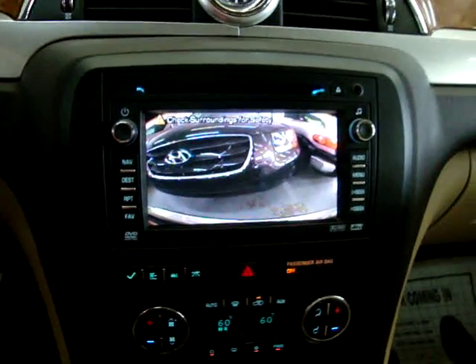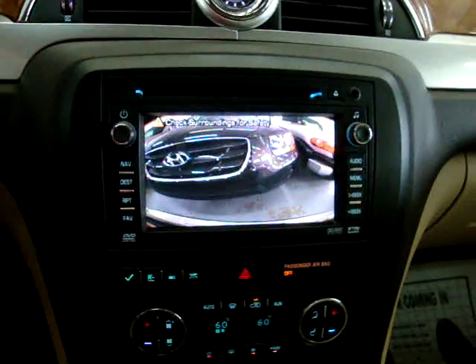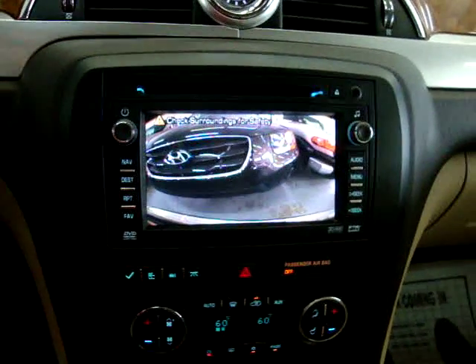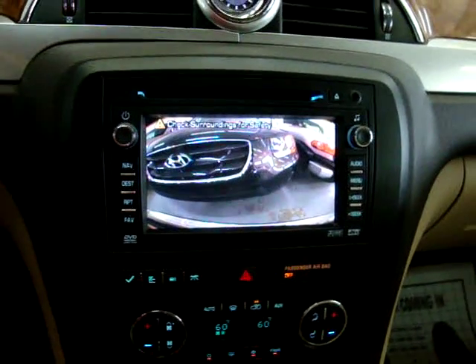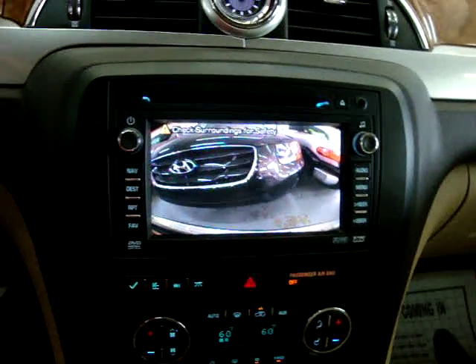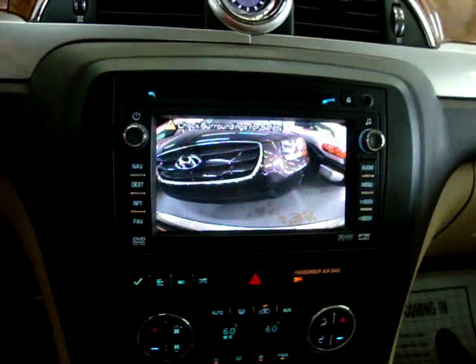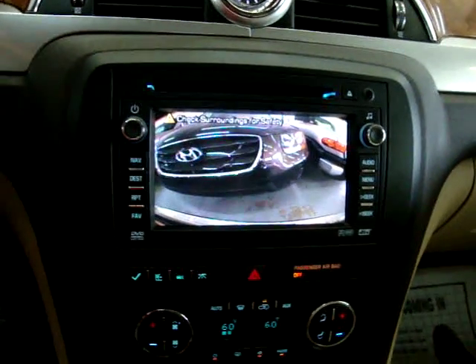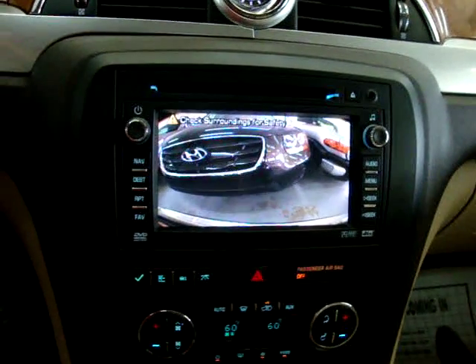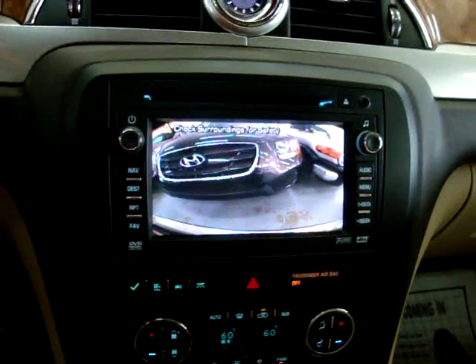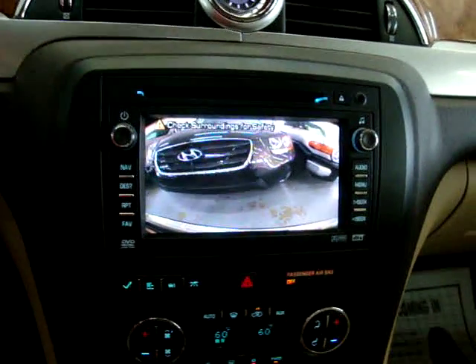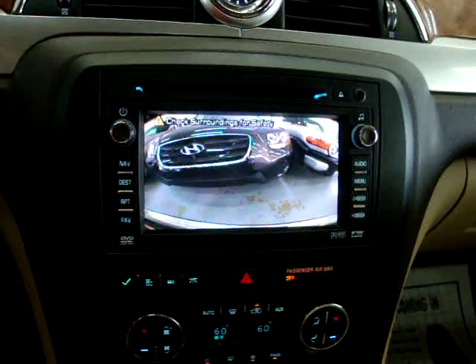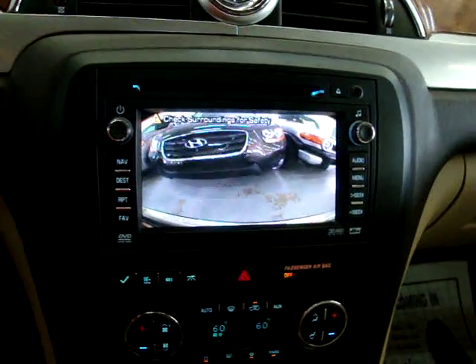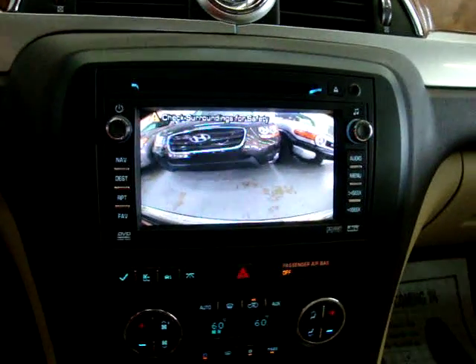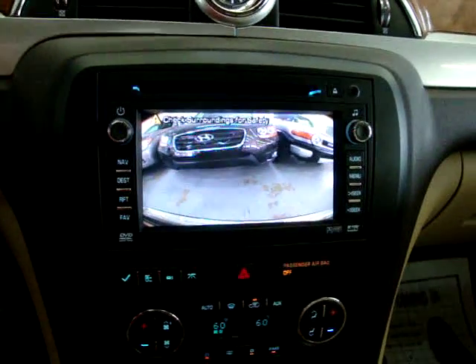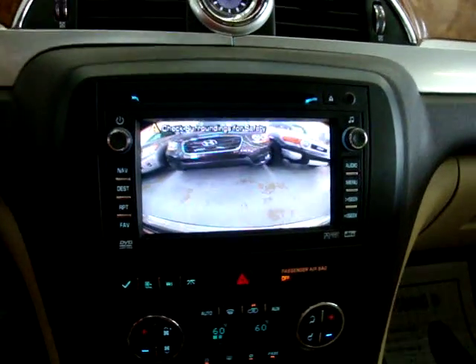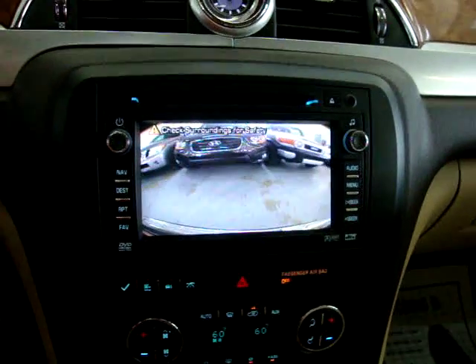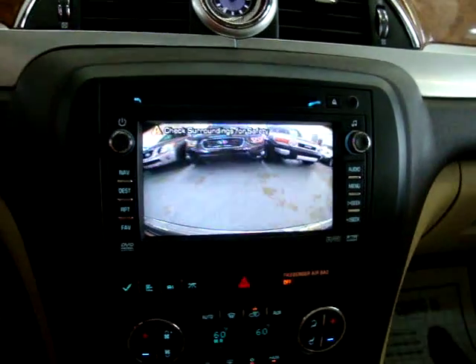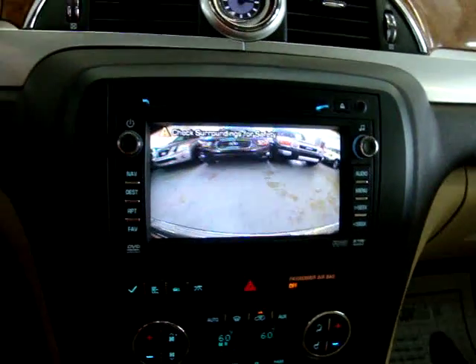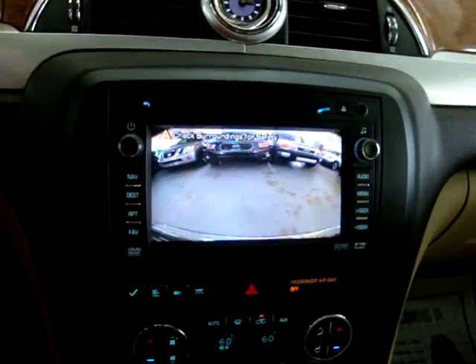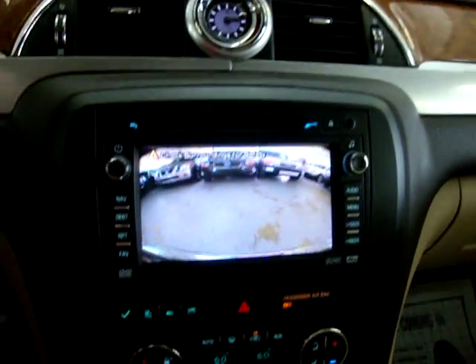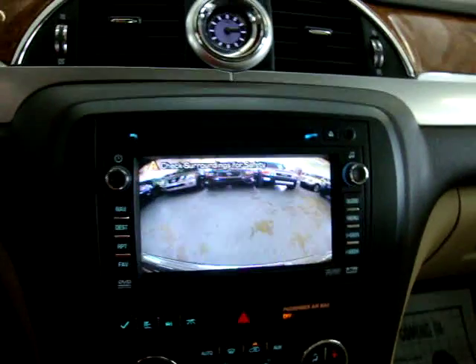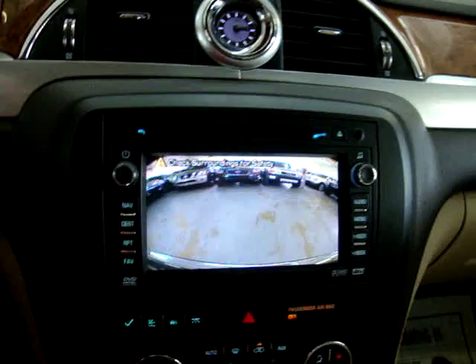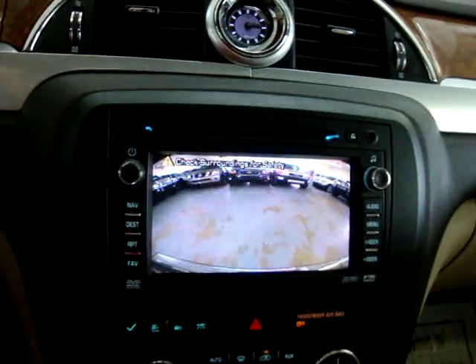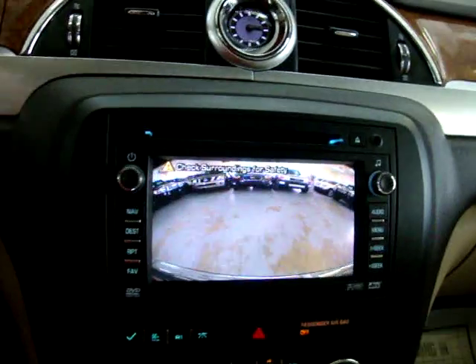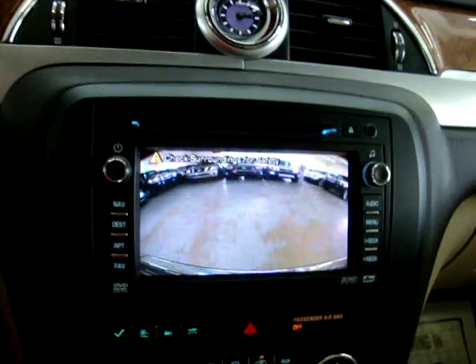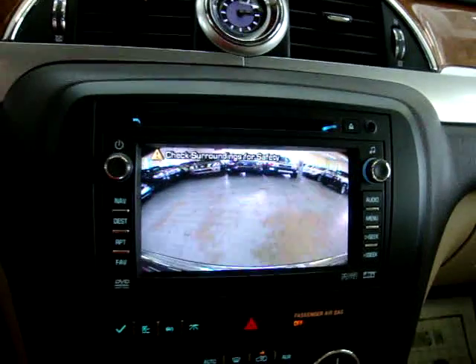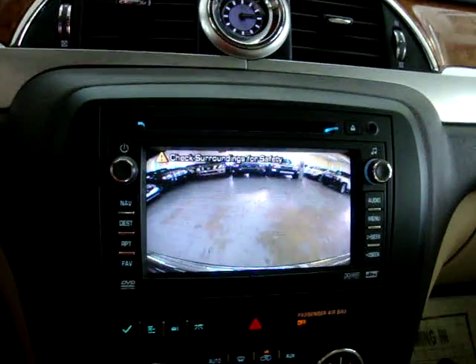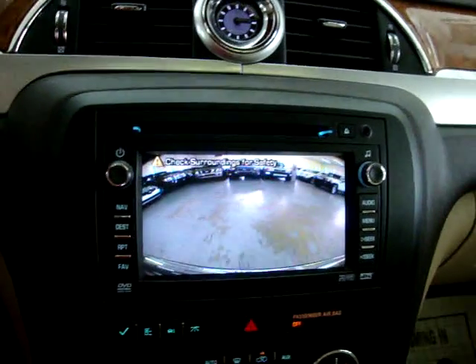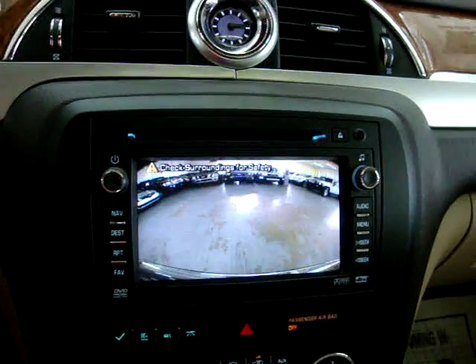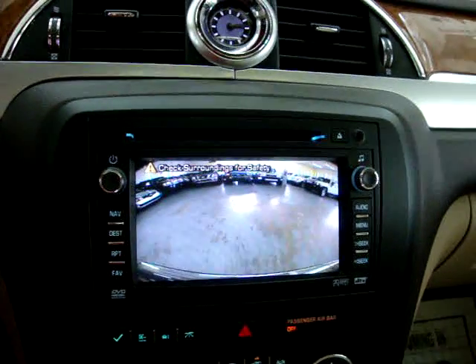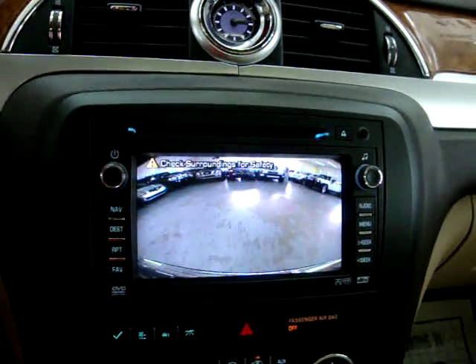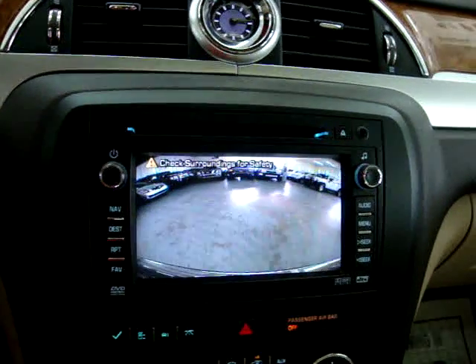Put it in drive, pull forward, and eventually it'll go back to the navigation screen.